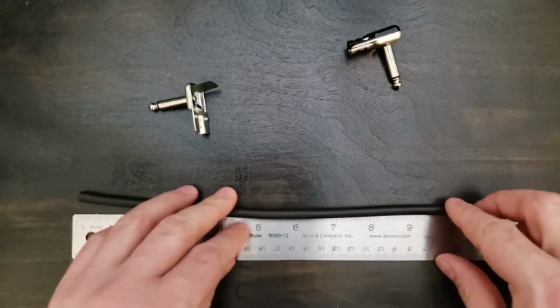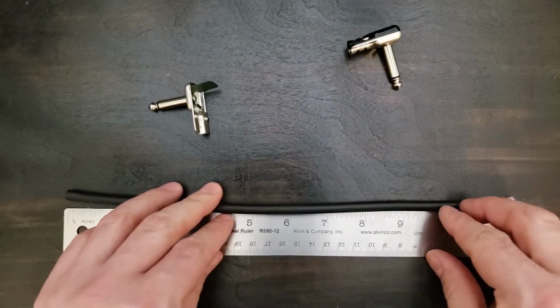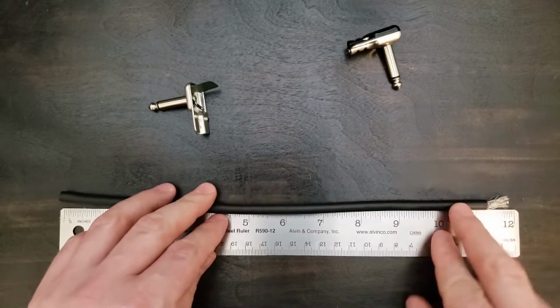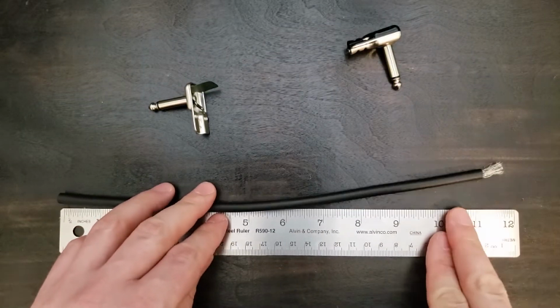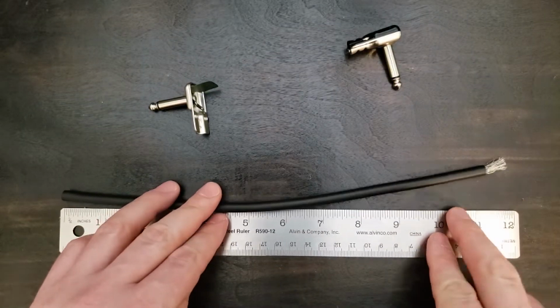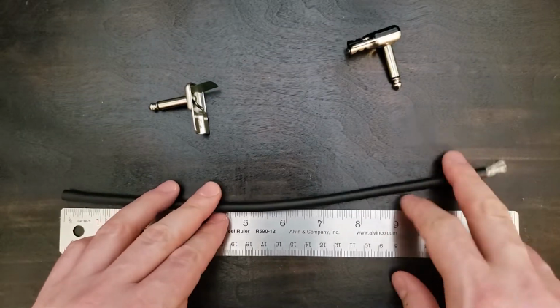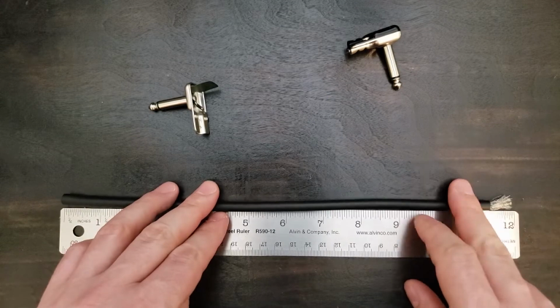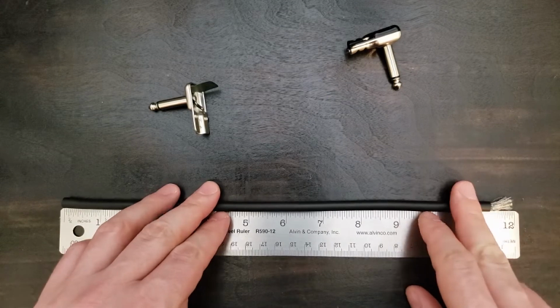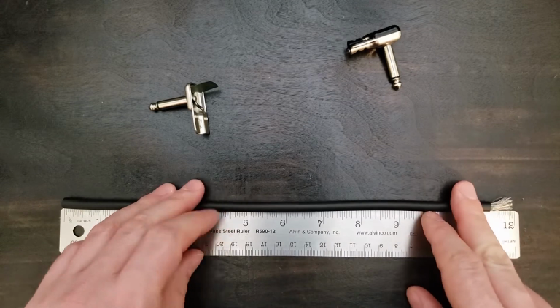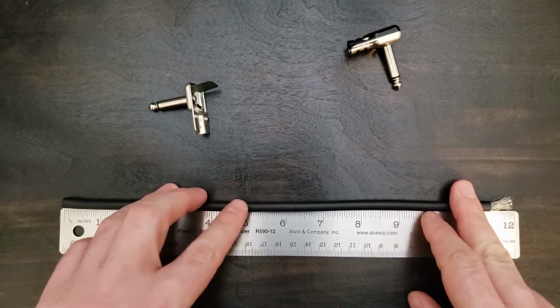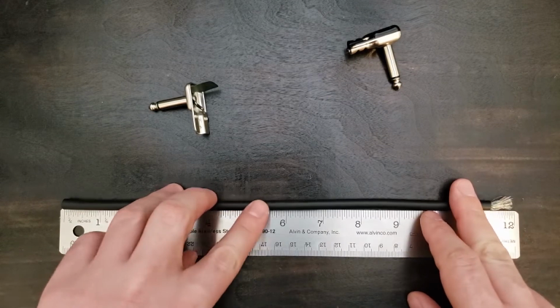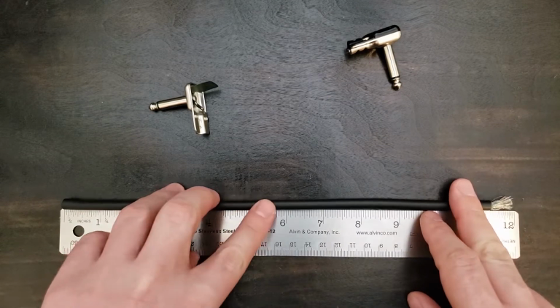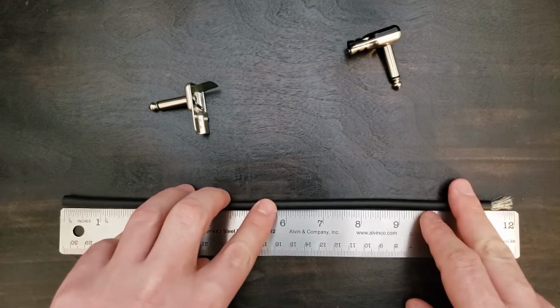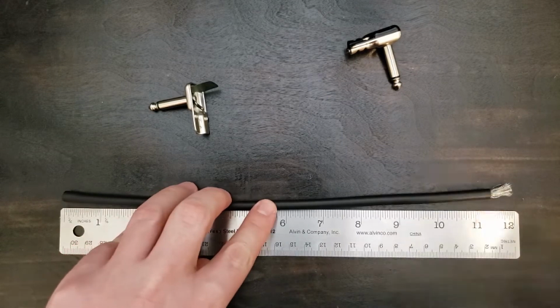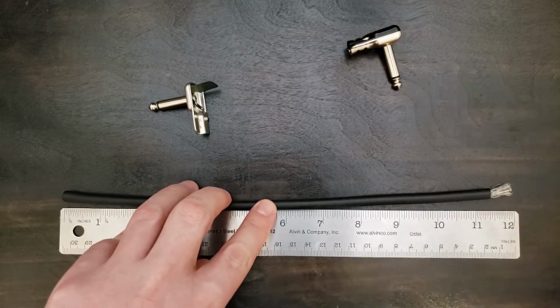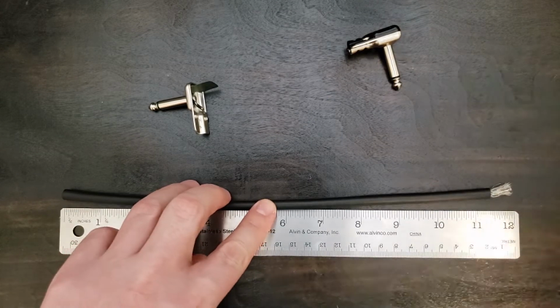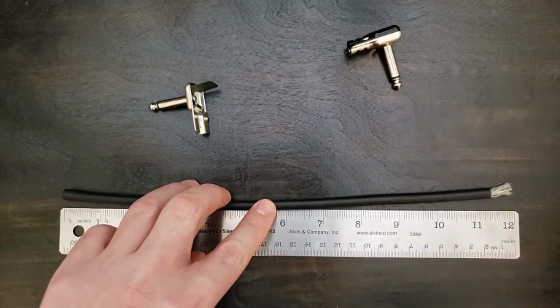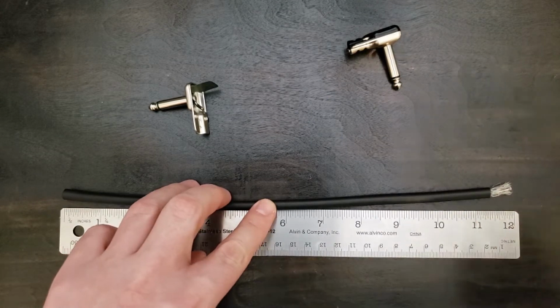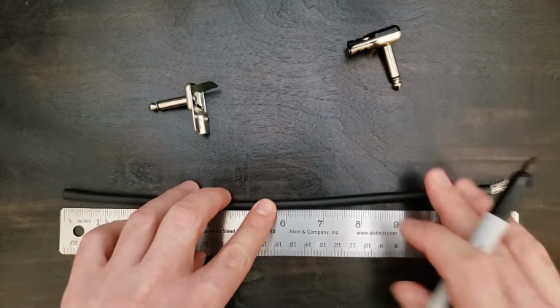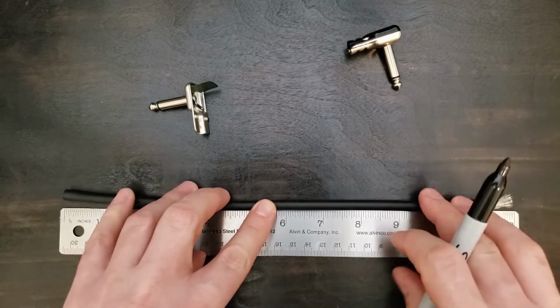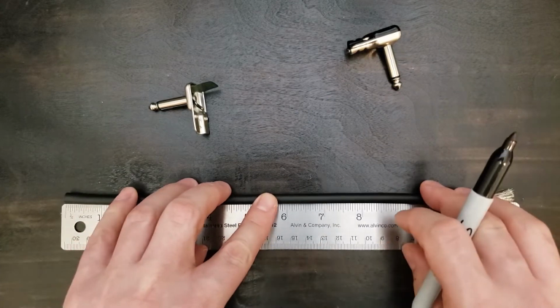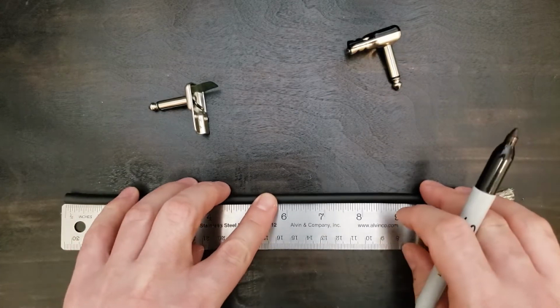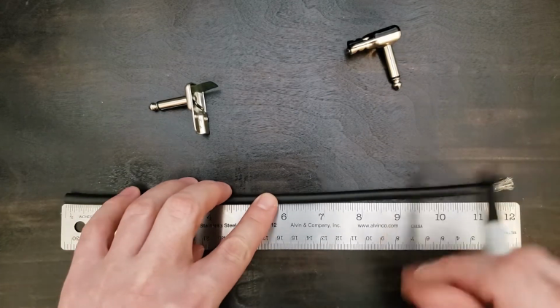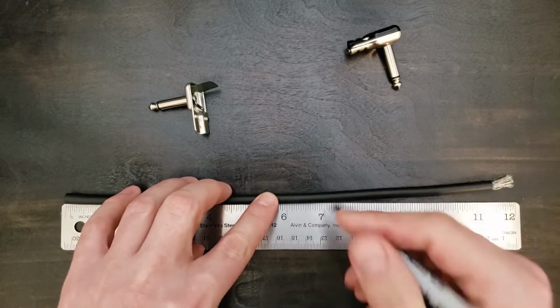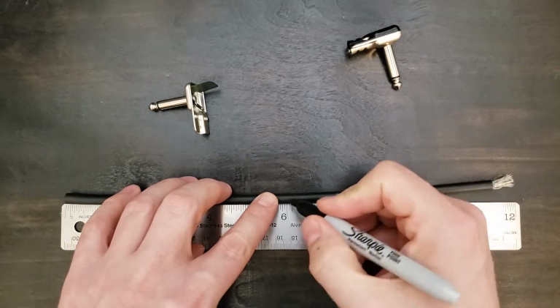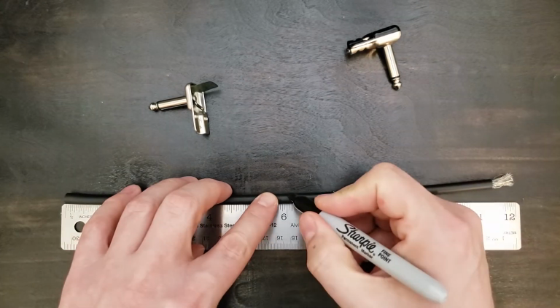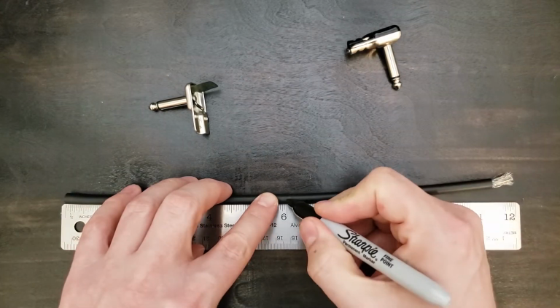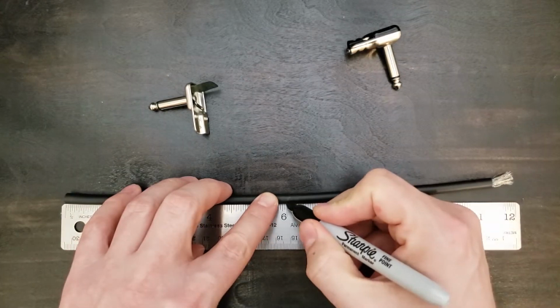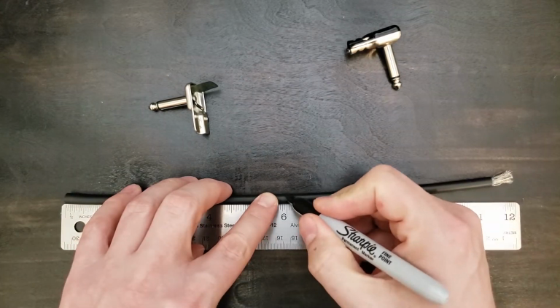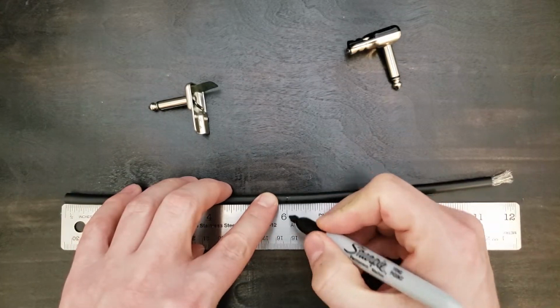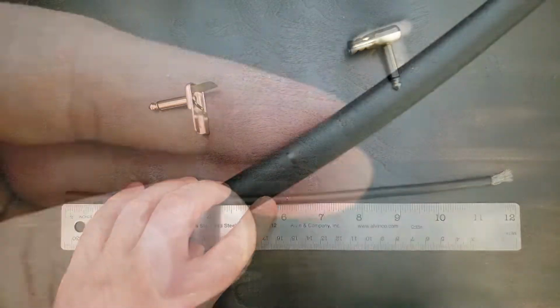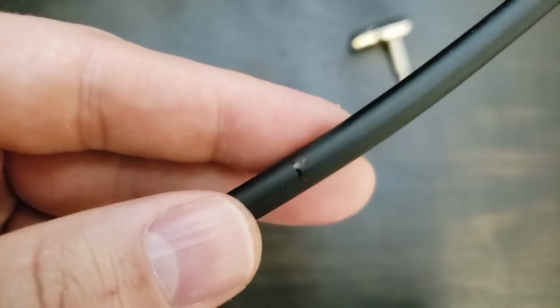First, we need to cut our patch cable to length. Anywhere from 6 to 8 inches is ideal.